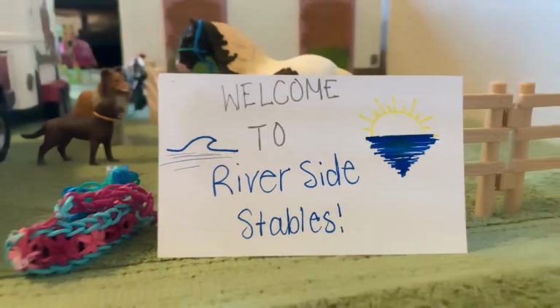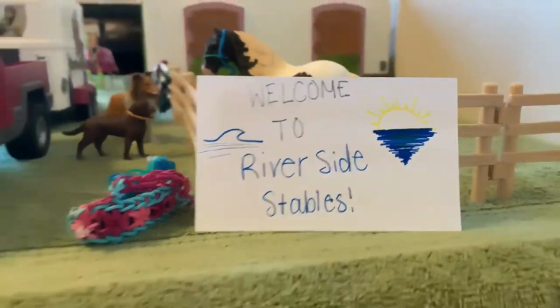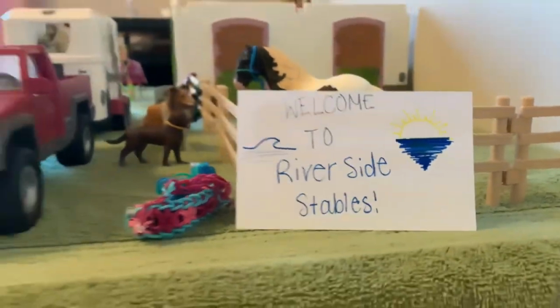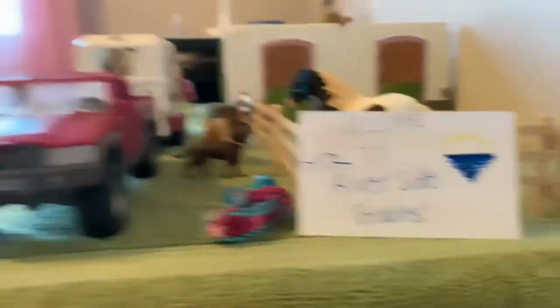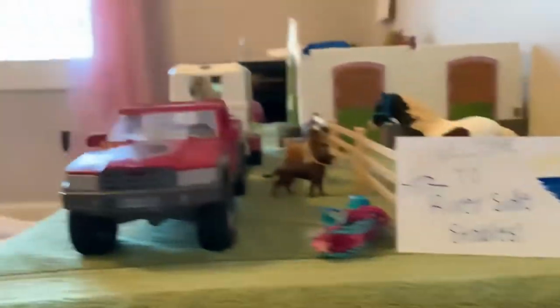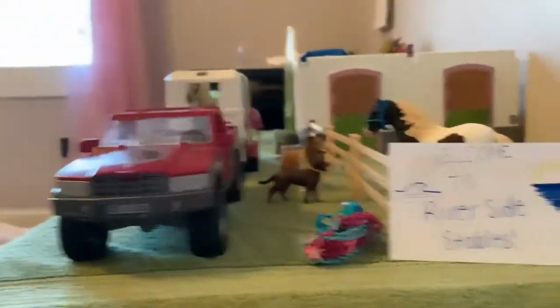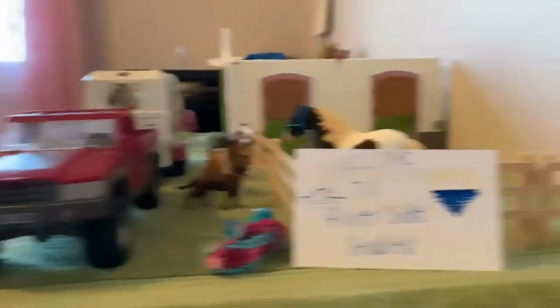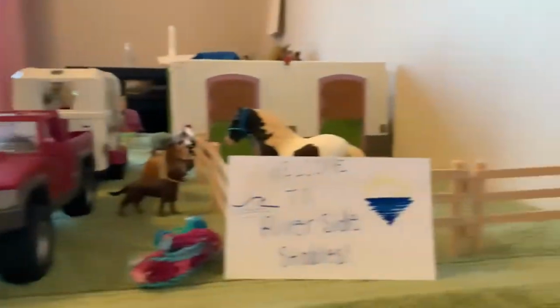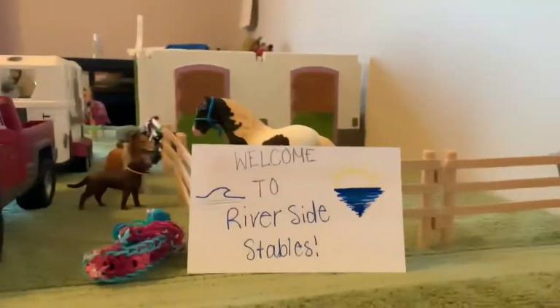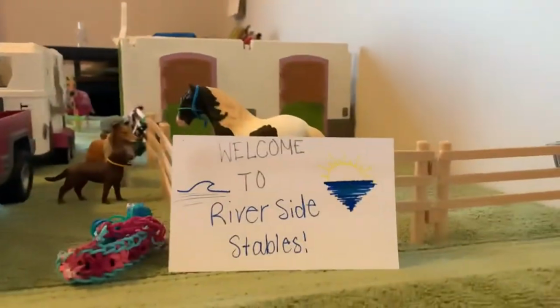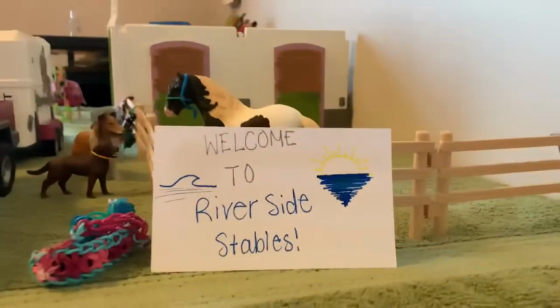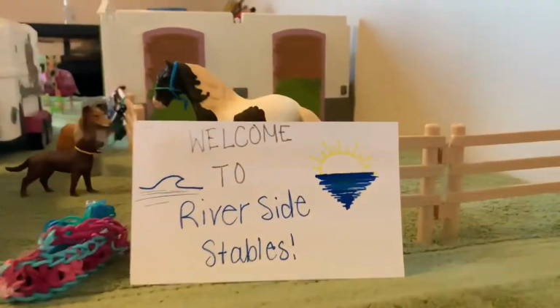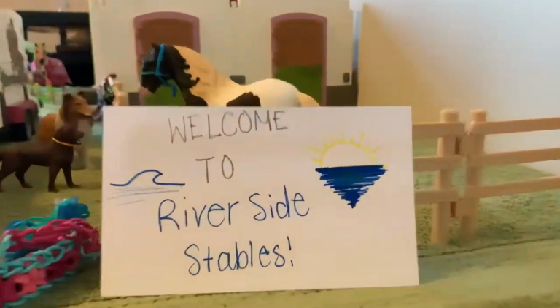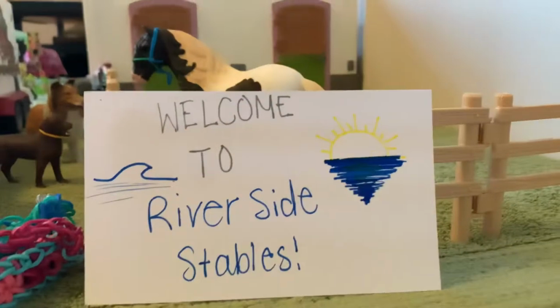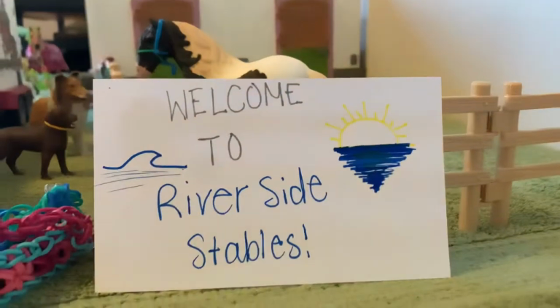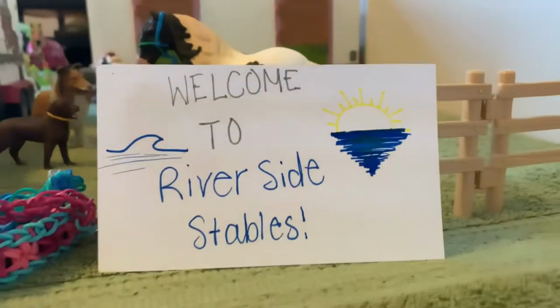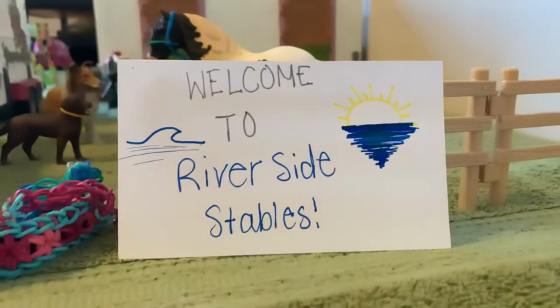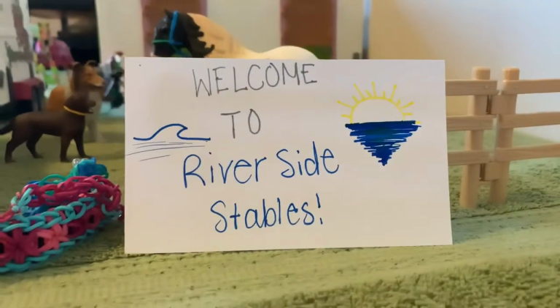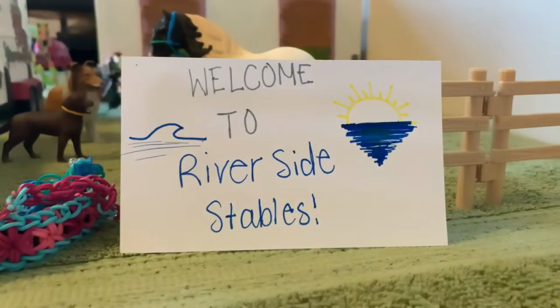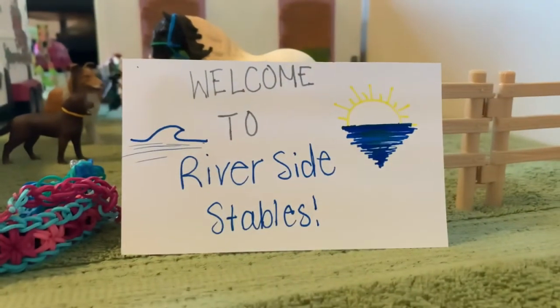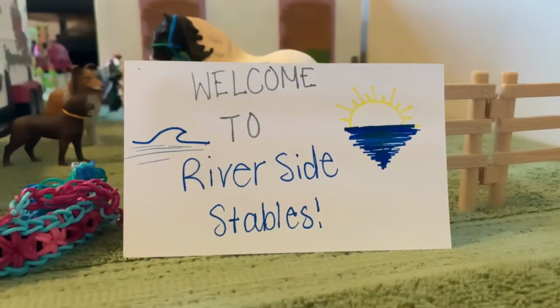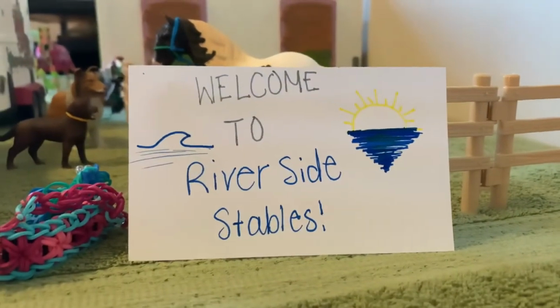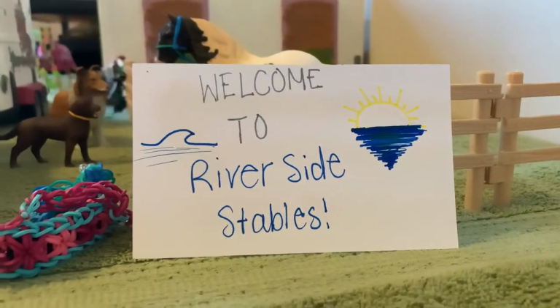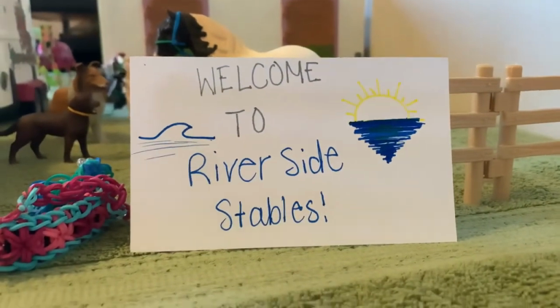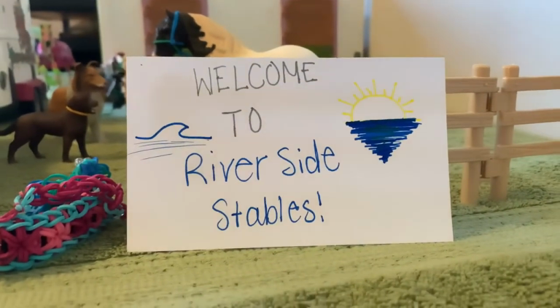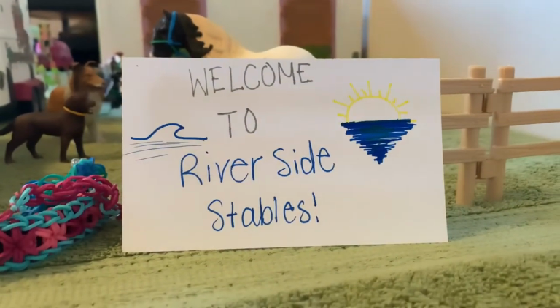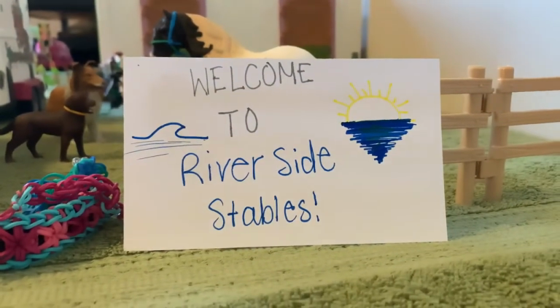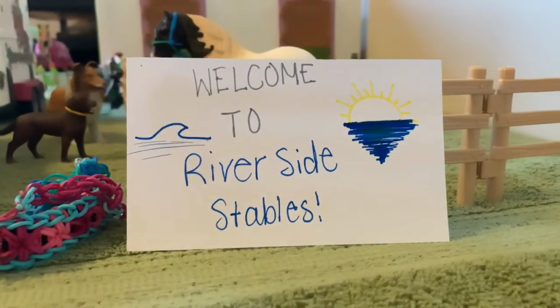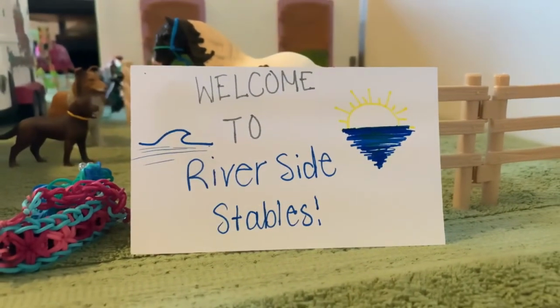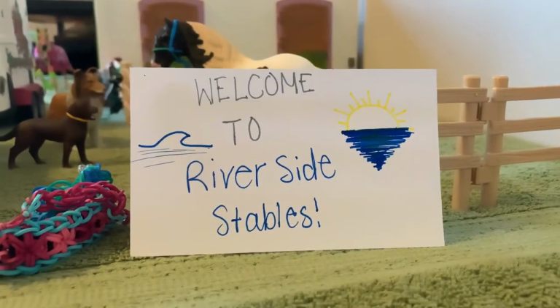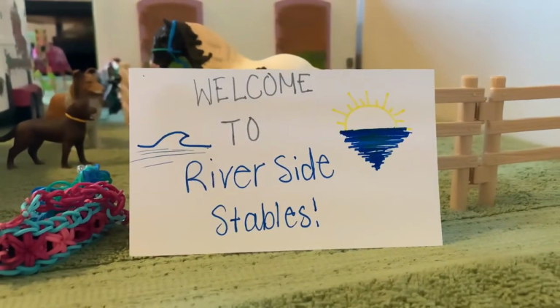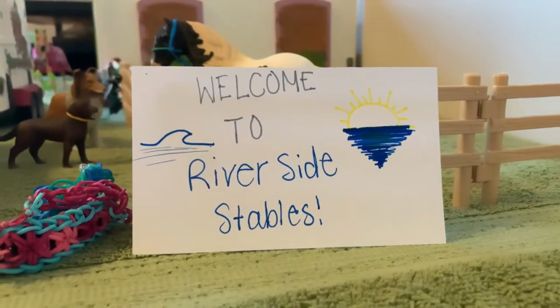Here at the beginning of the barn, where you would normally walk in, we just have a sign and it says 'Welcome to Riverside Stables.'